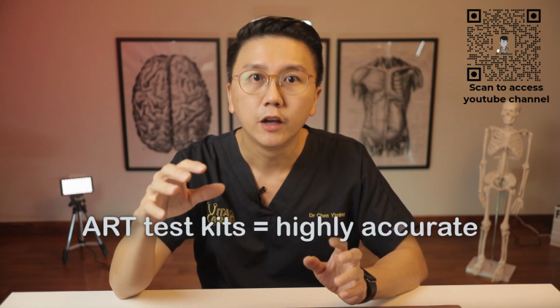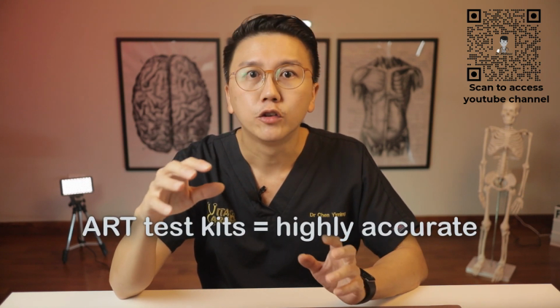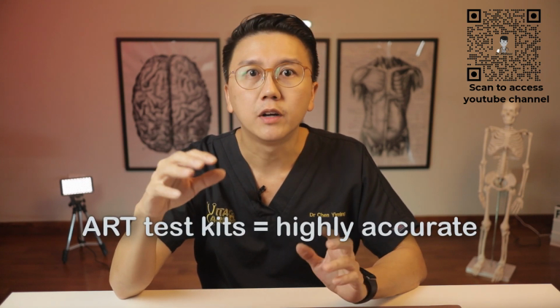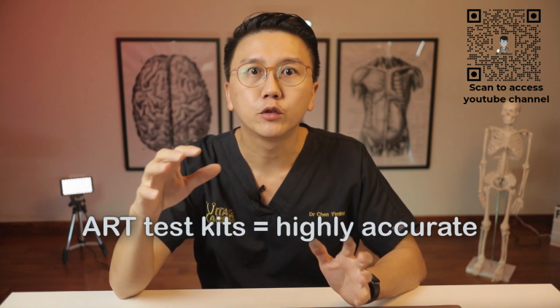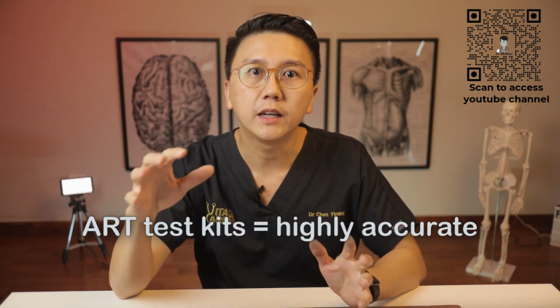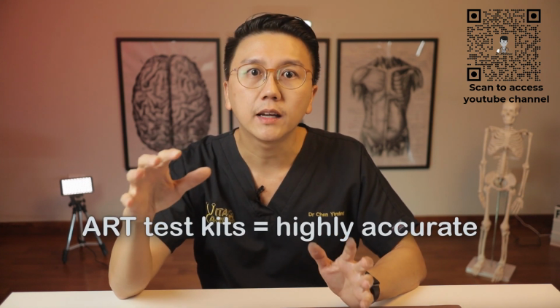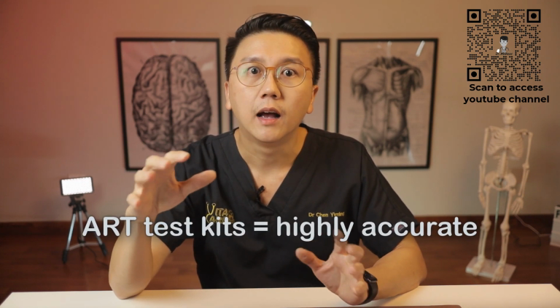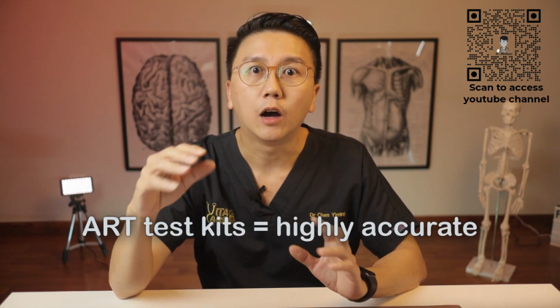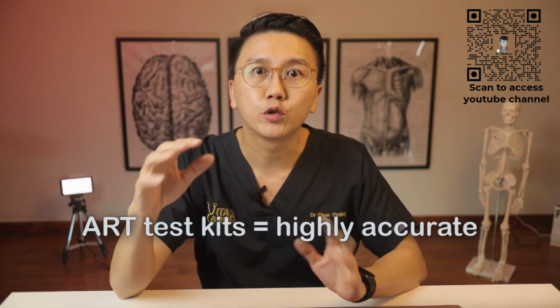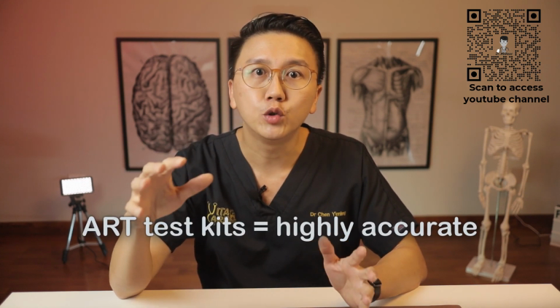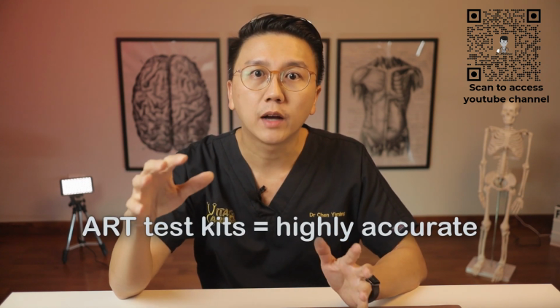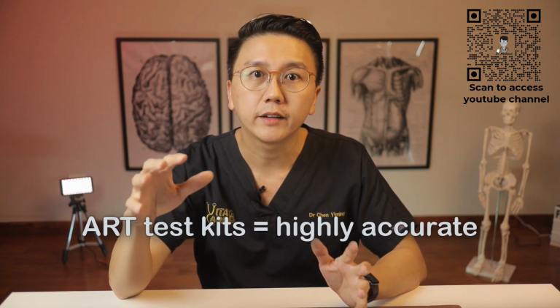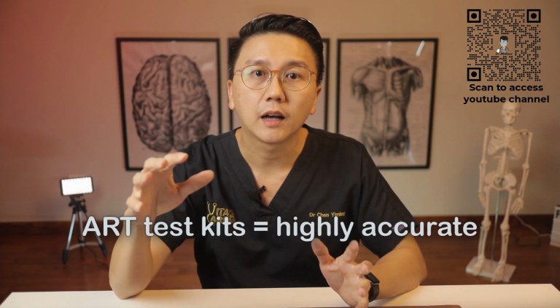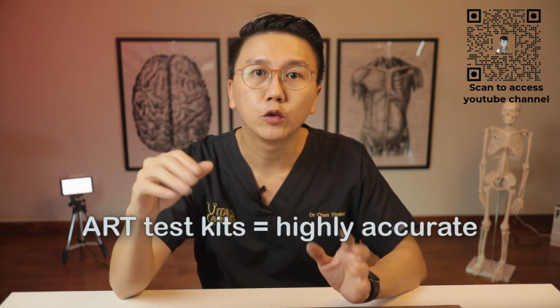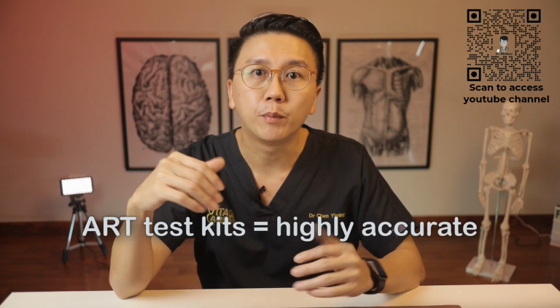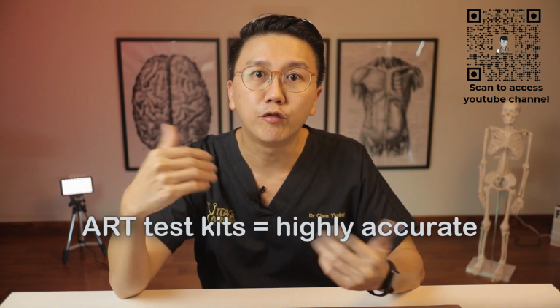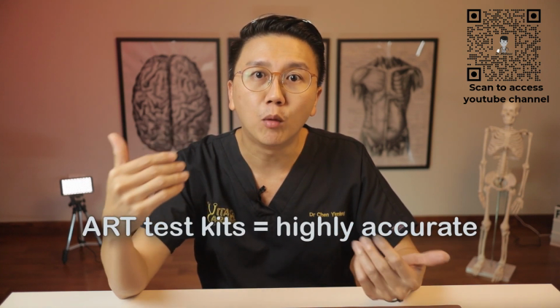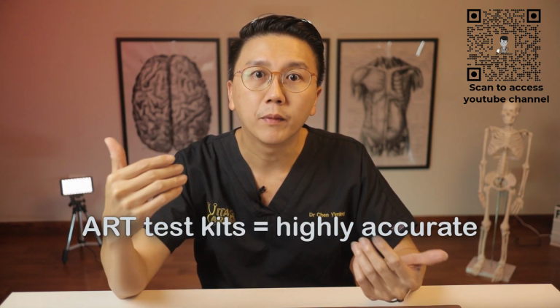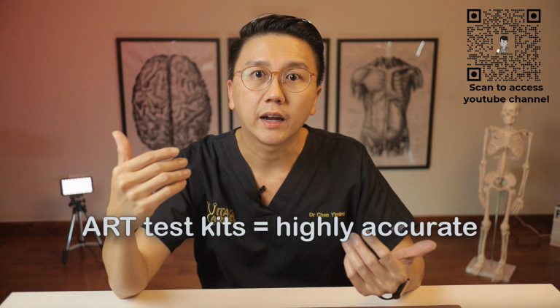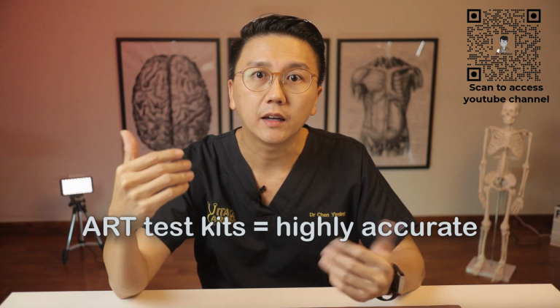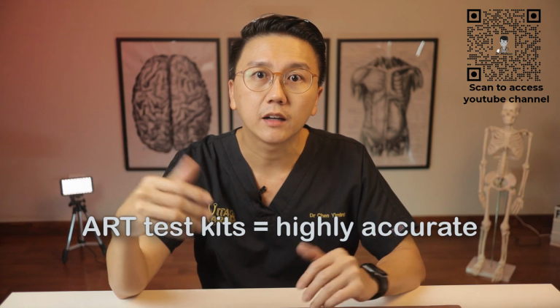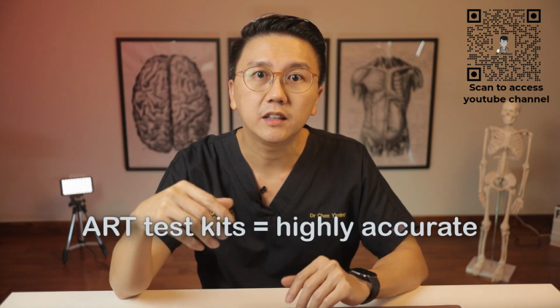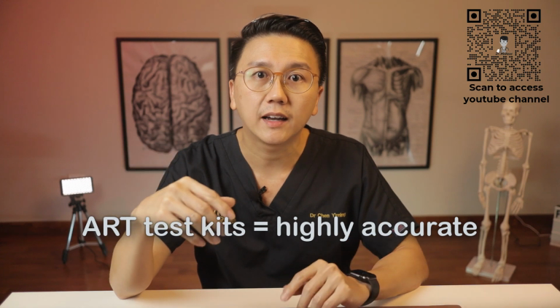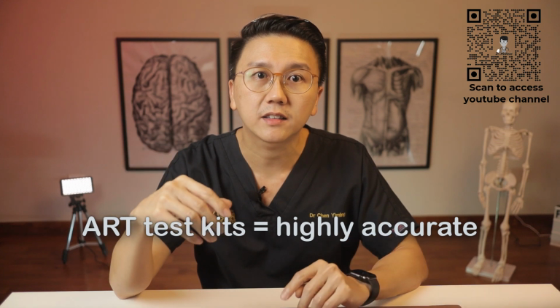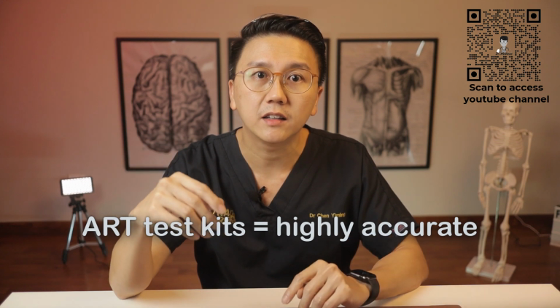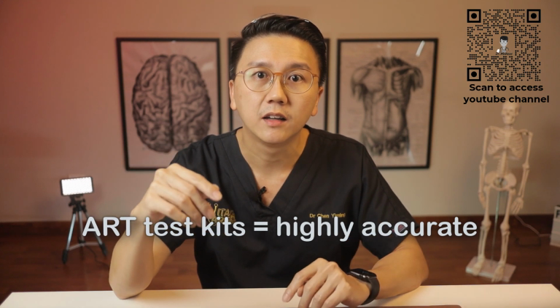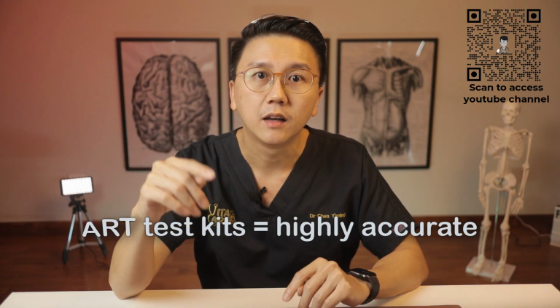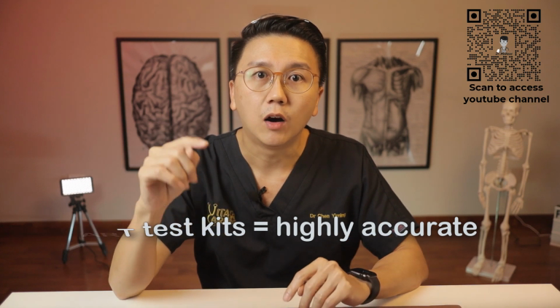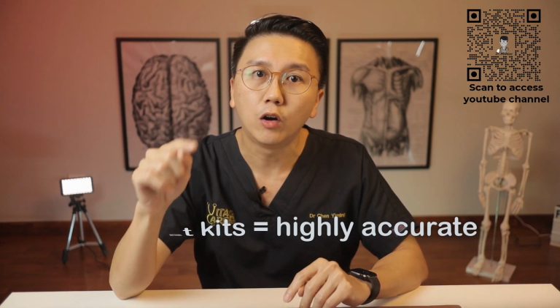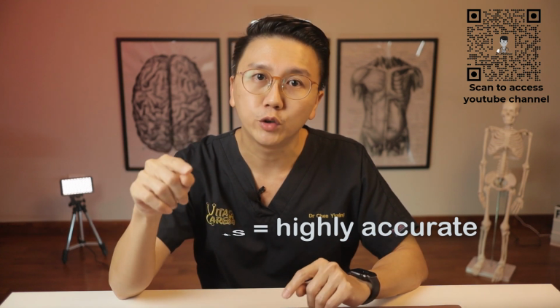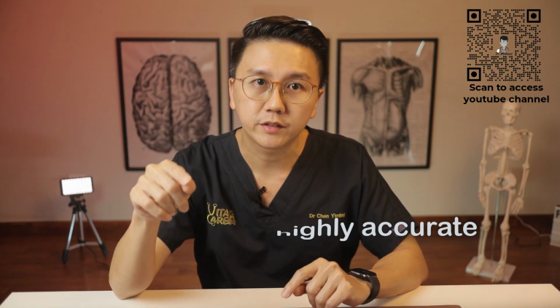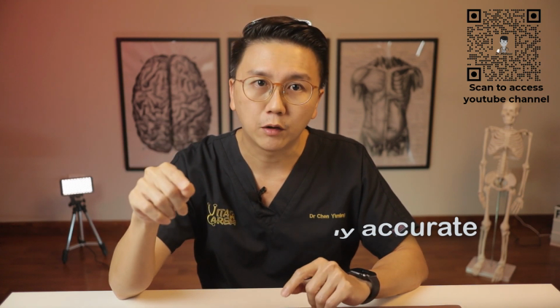So now today, I'll show you guys how to perform an ART test kit on yourself.